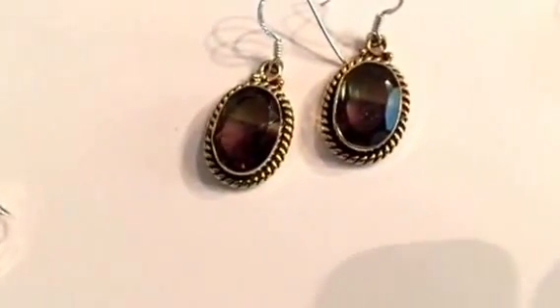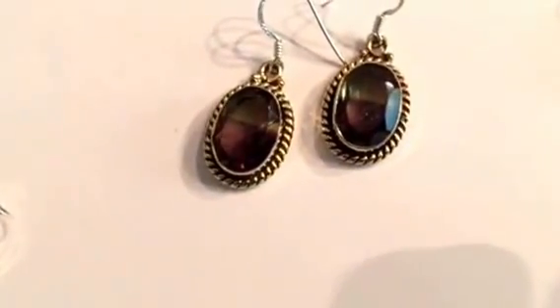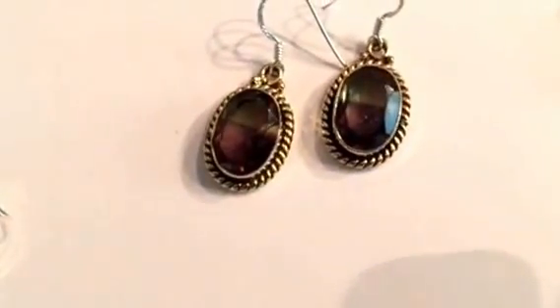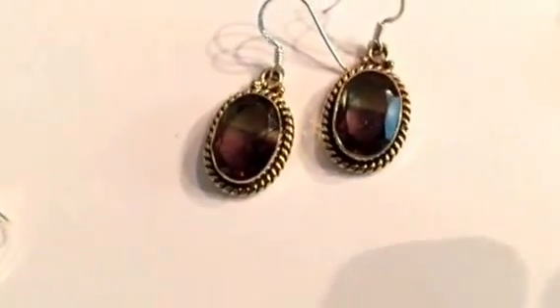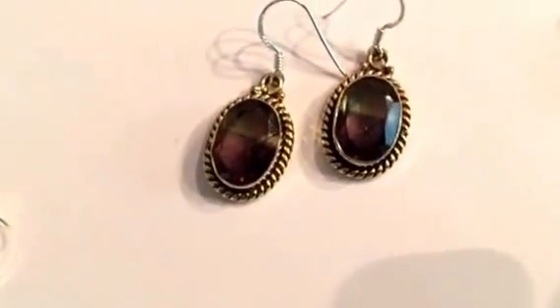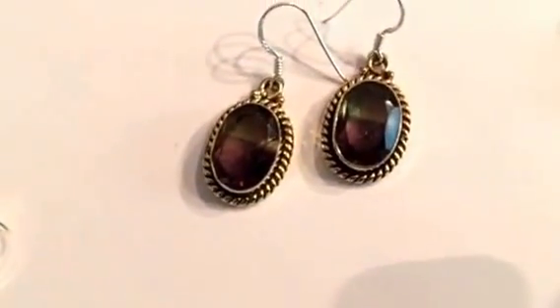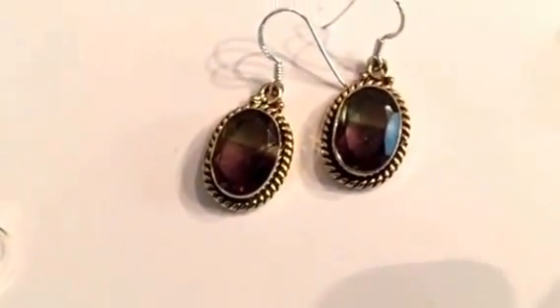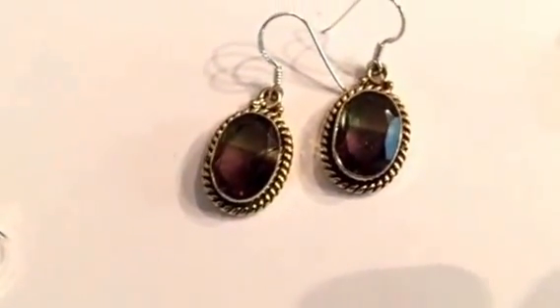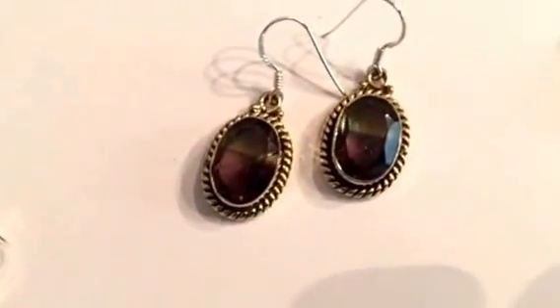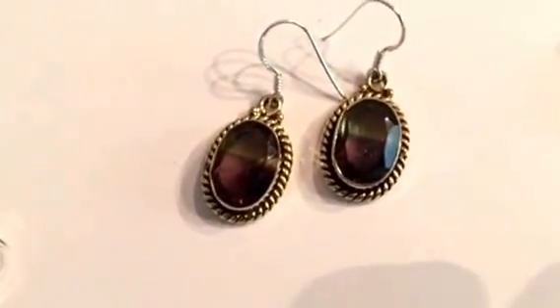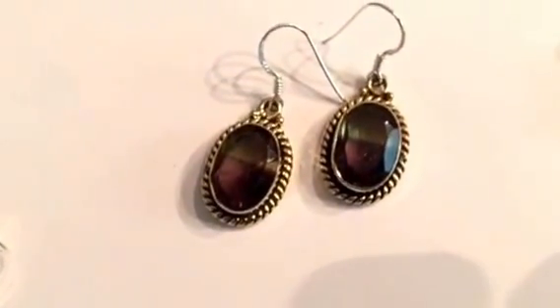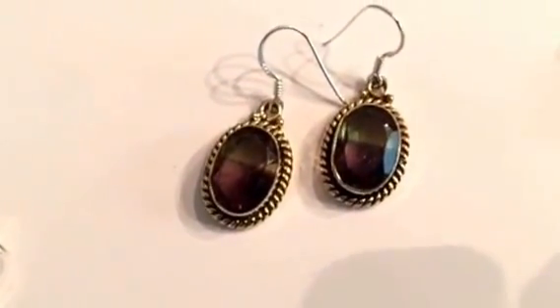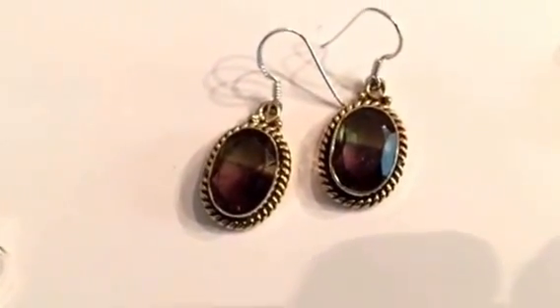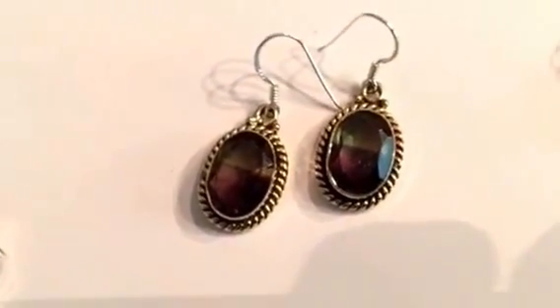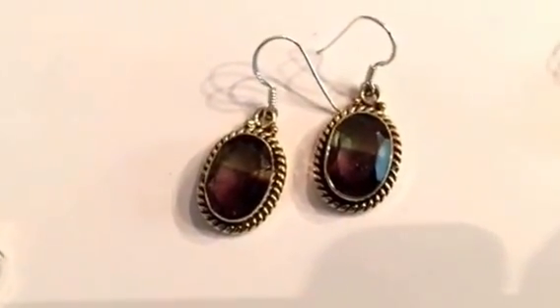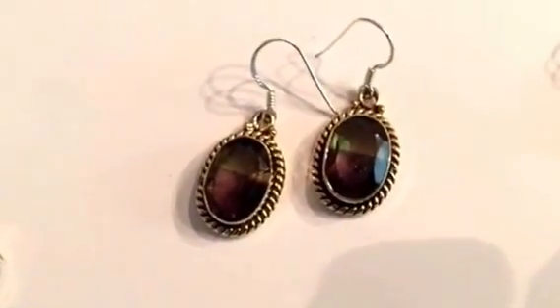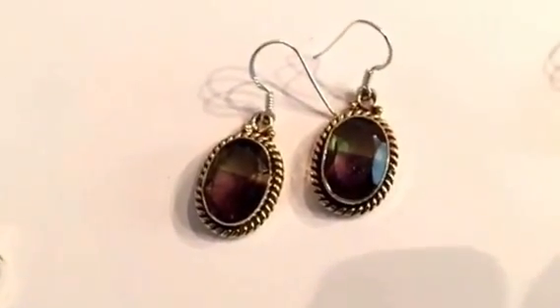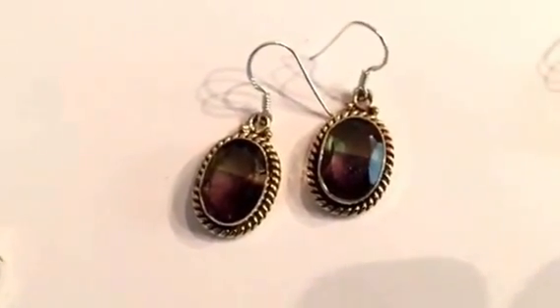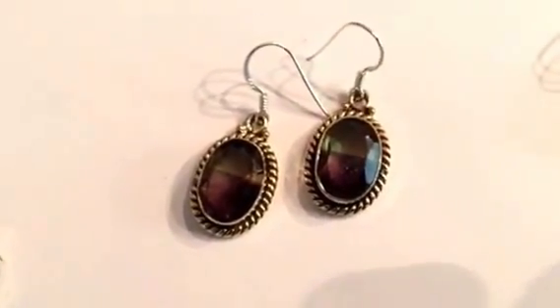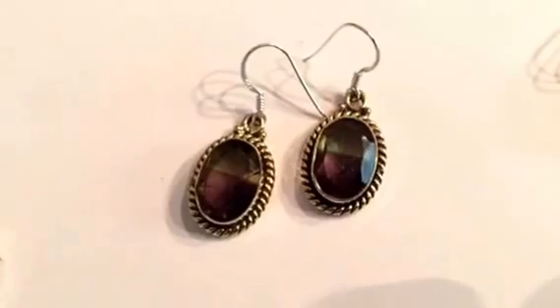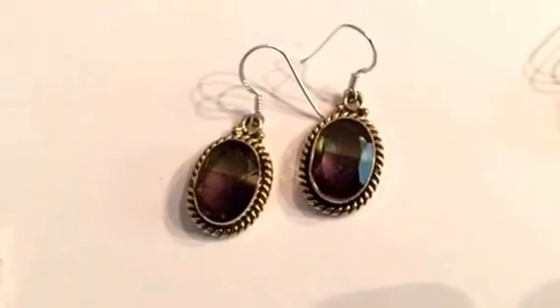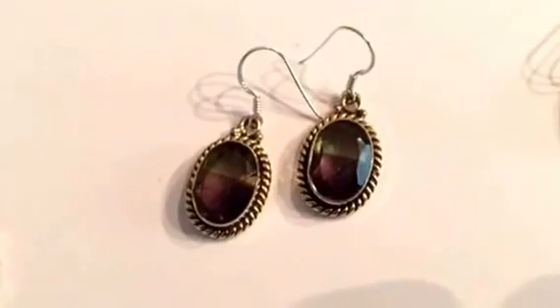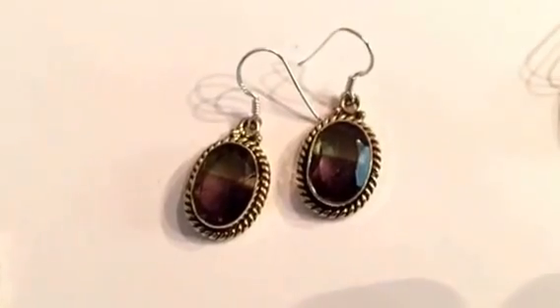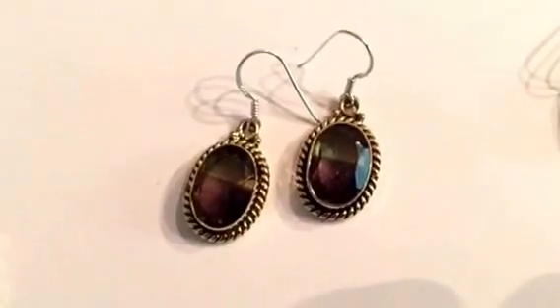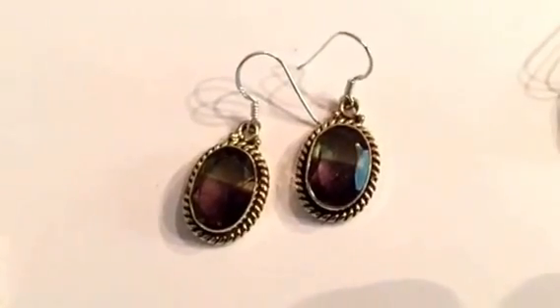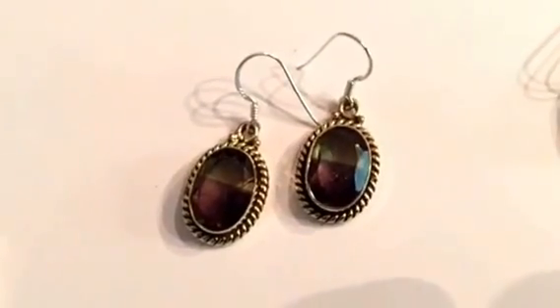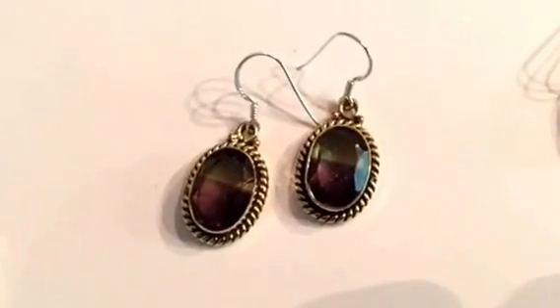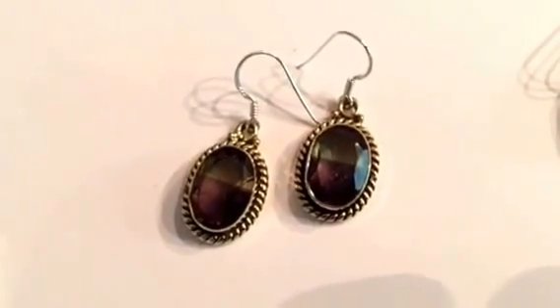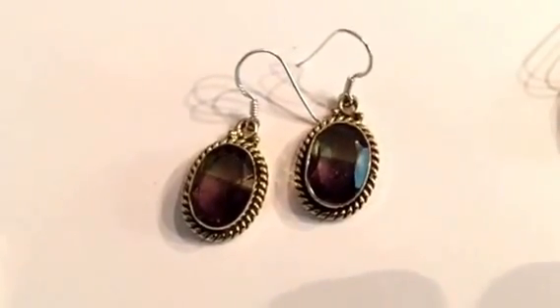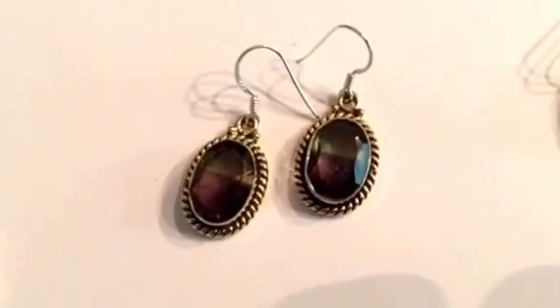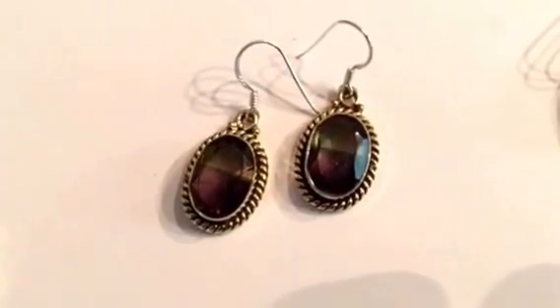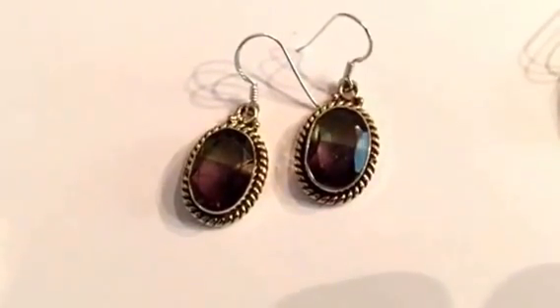Here's an ametrine stone that has the citron and the purple amethyst. It's a nice little color combination on the amethyst.